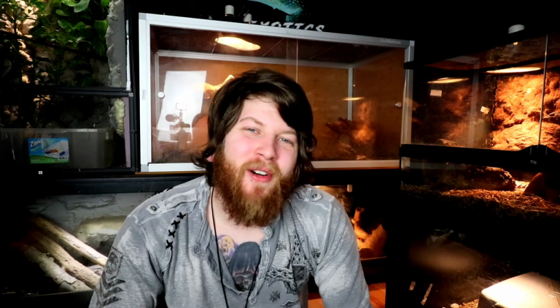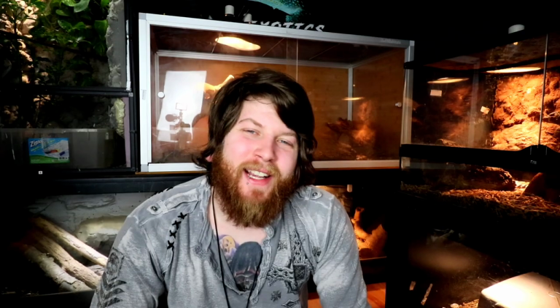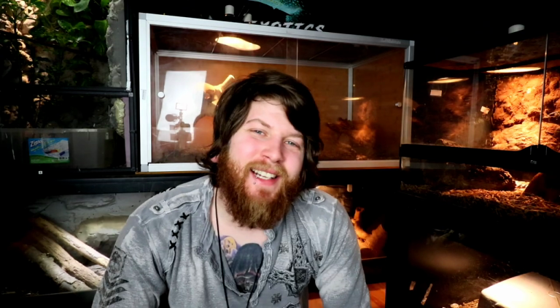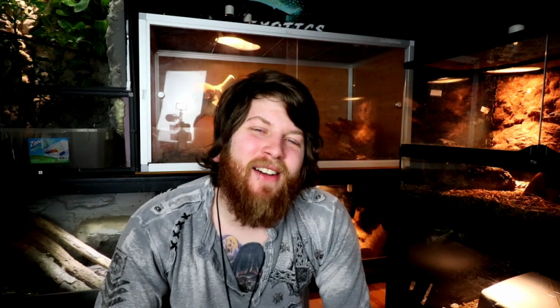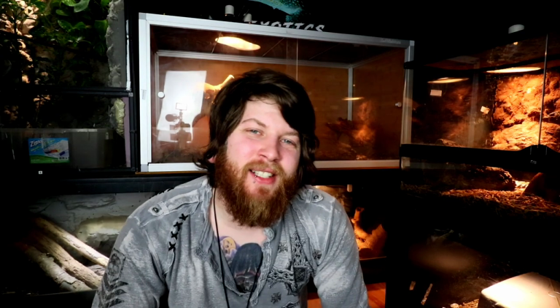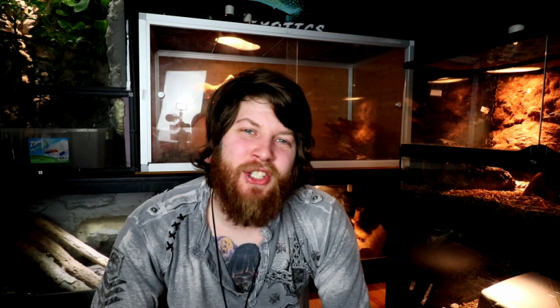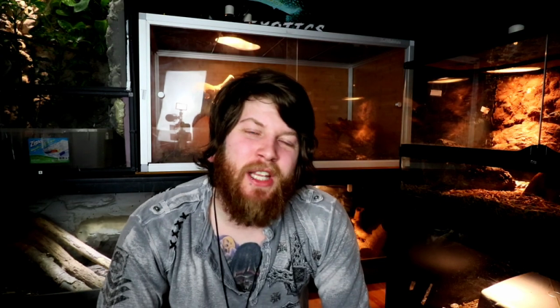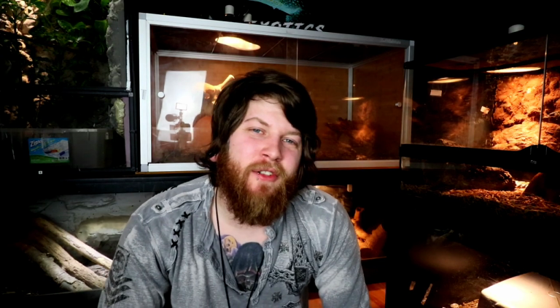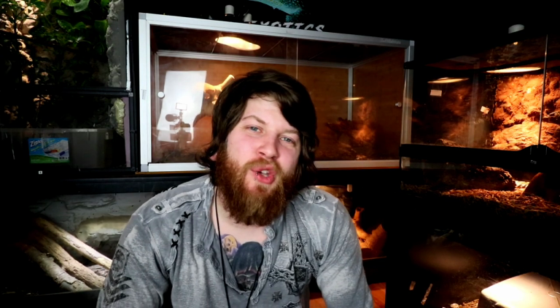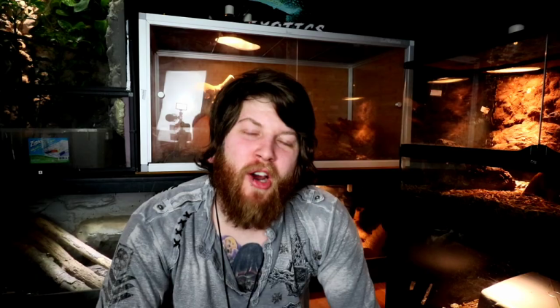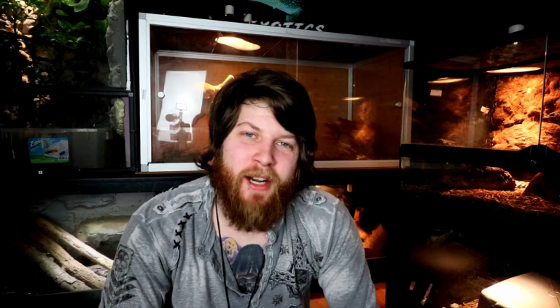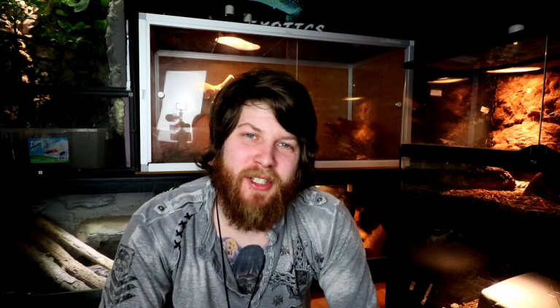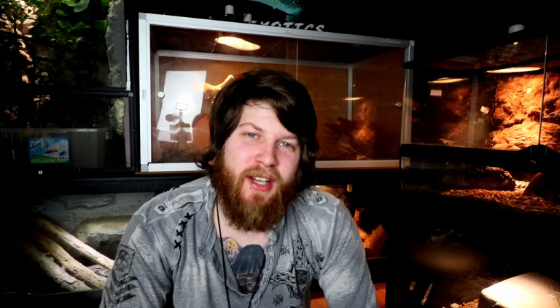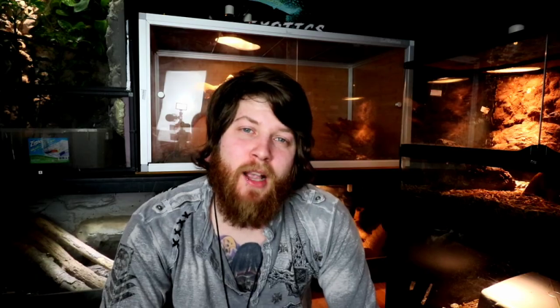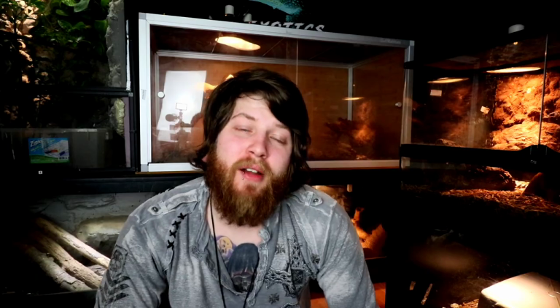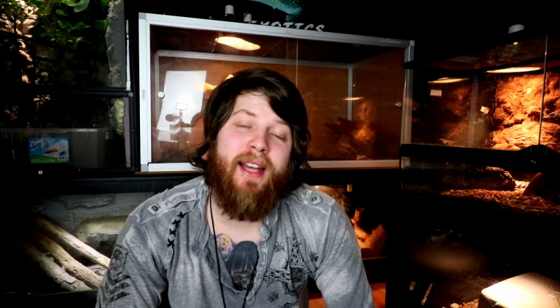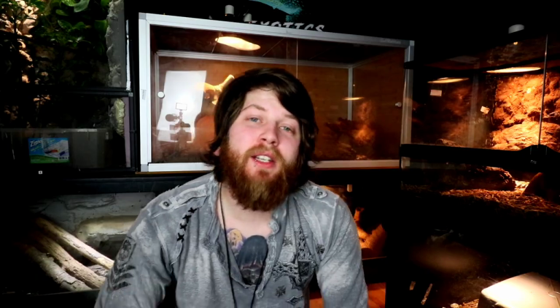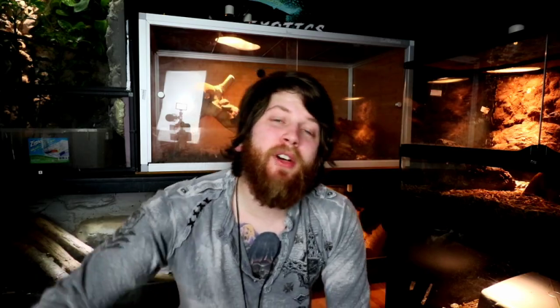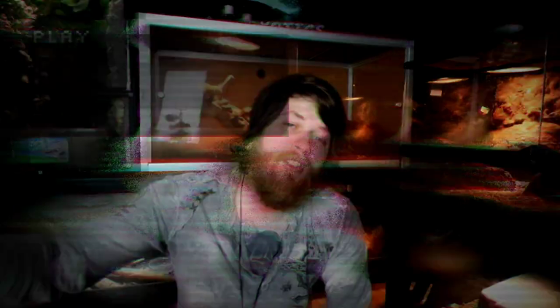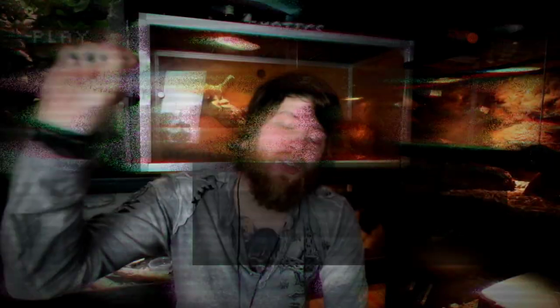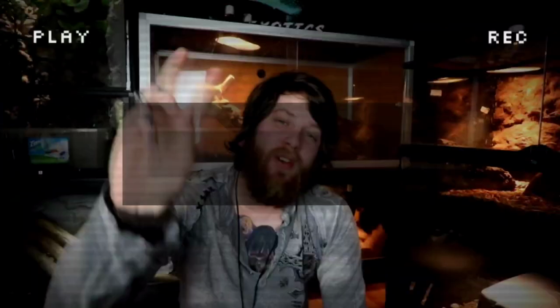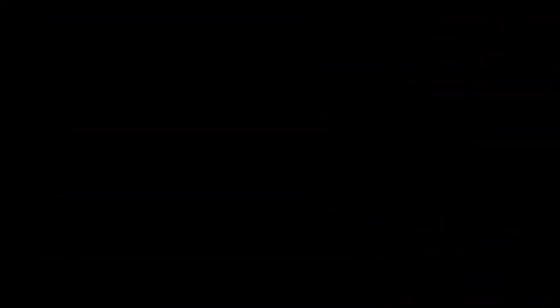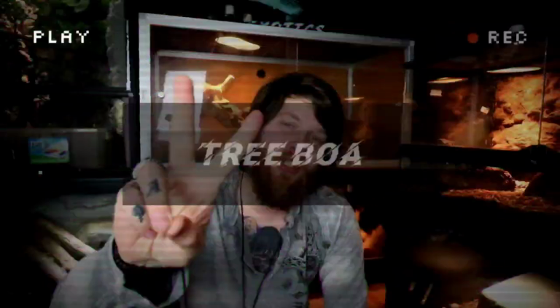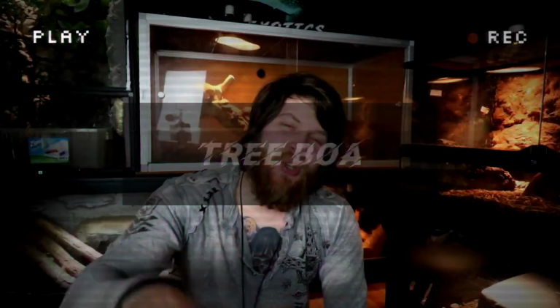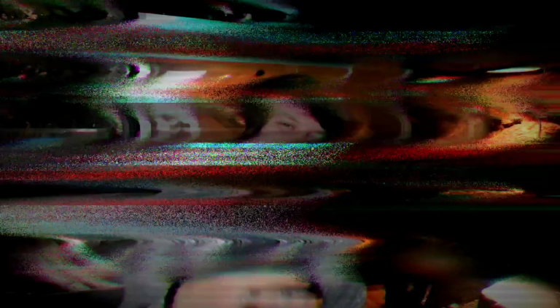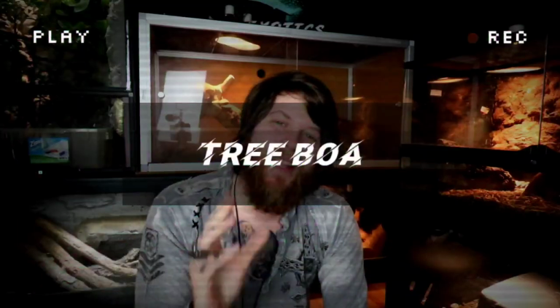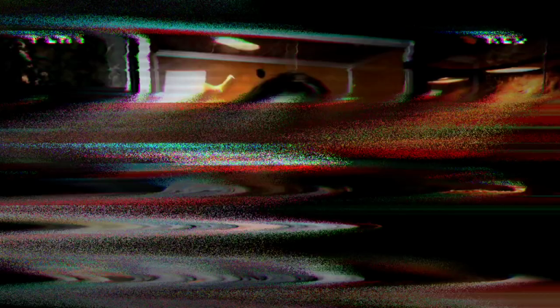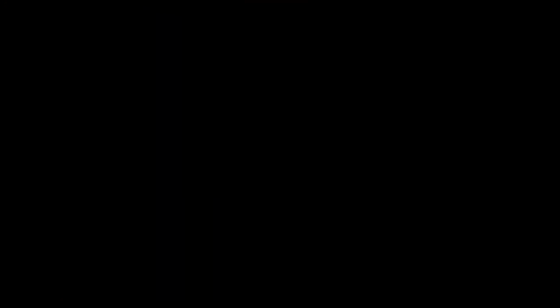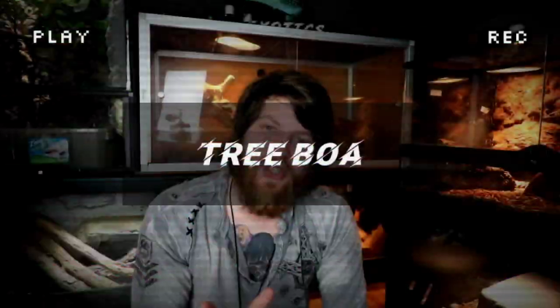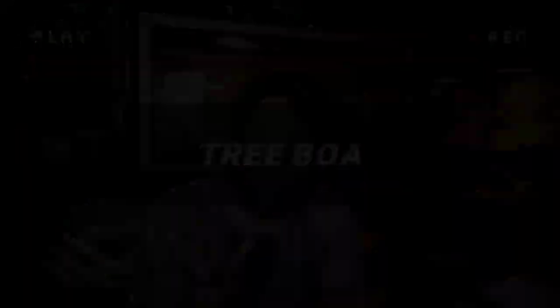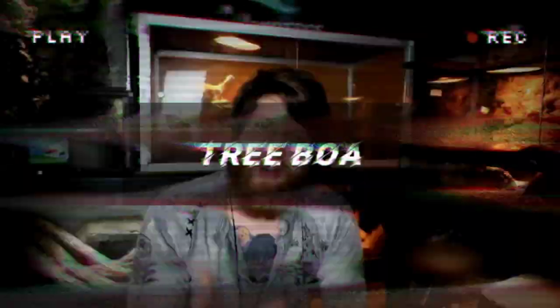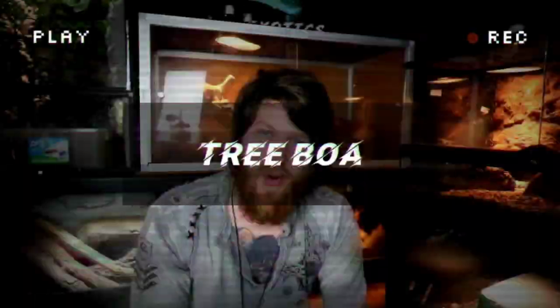Getting down this list, we only have a few more animals to talk about. That is going to bring us to number two: the emerald tree boa.